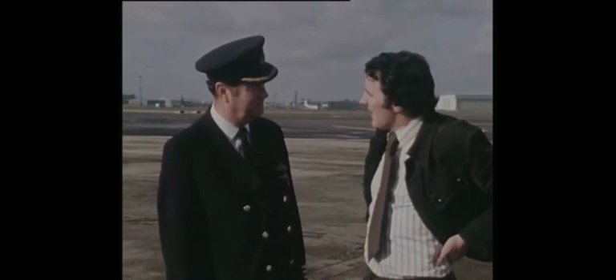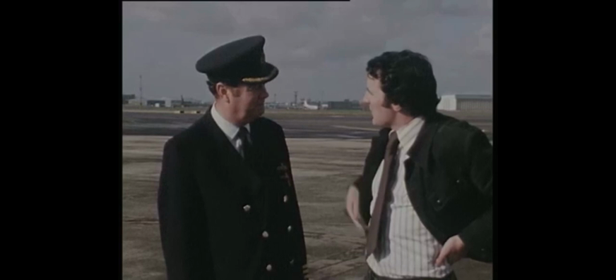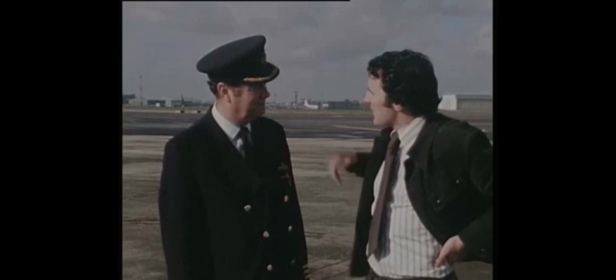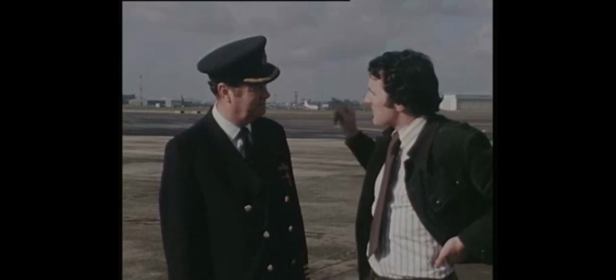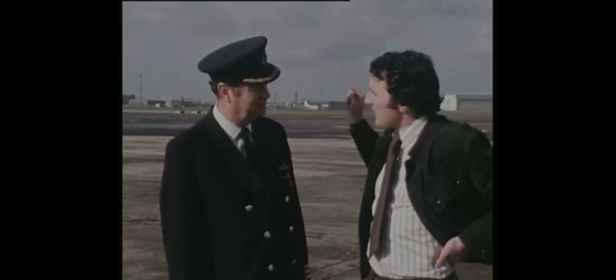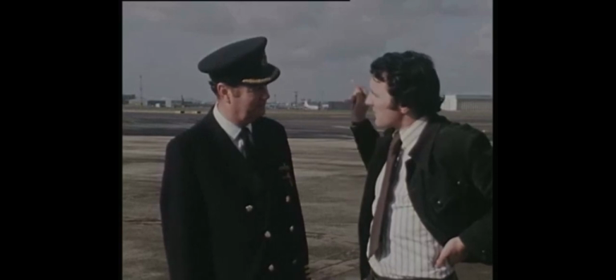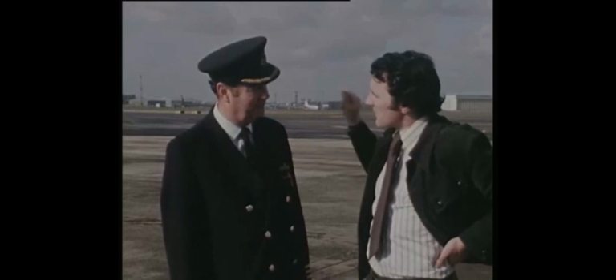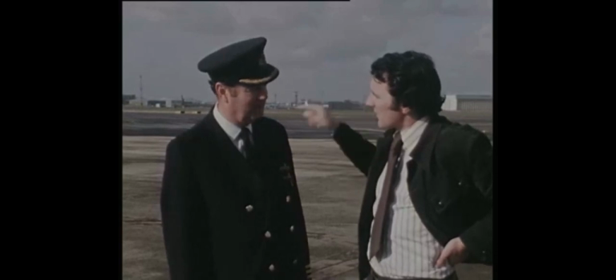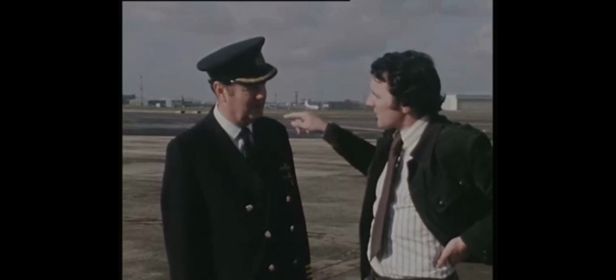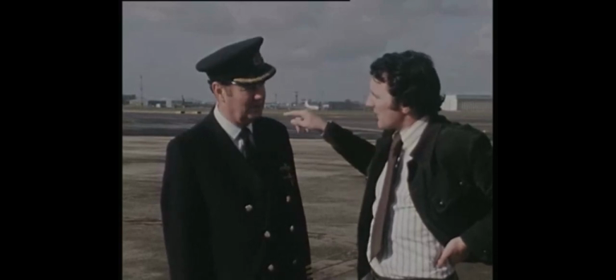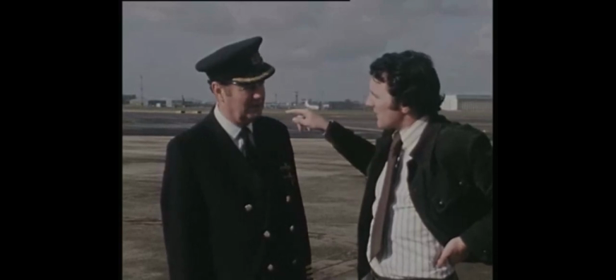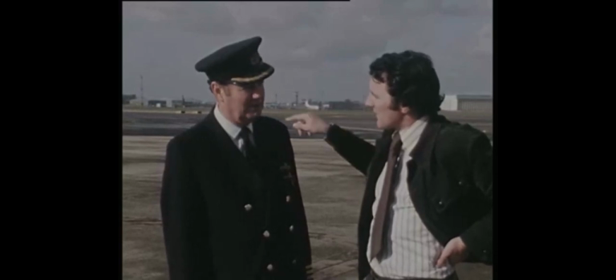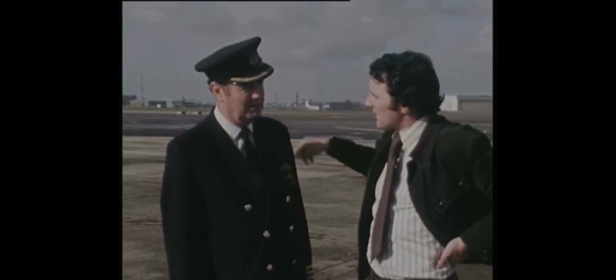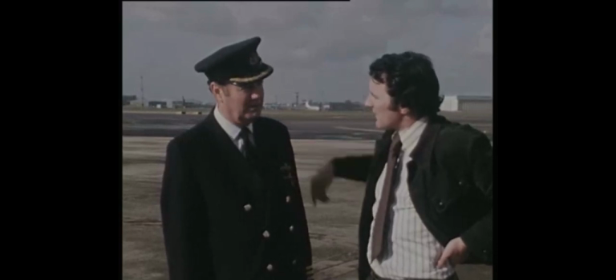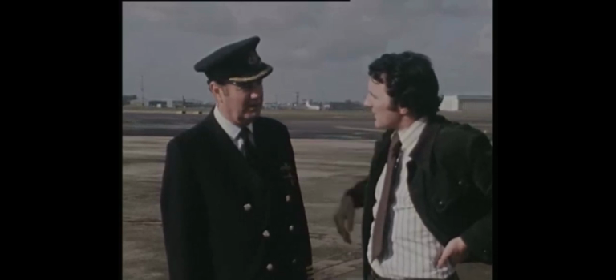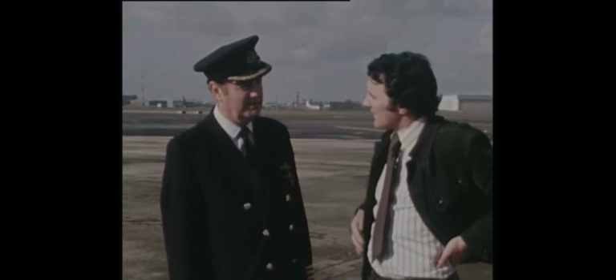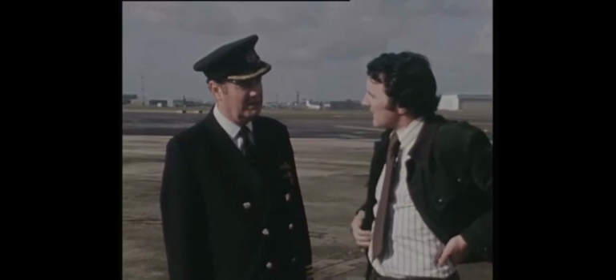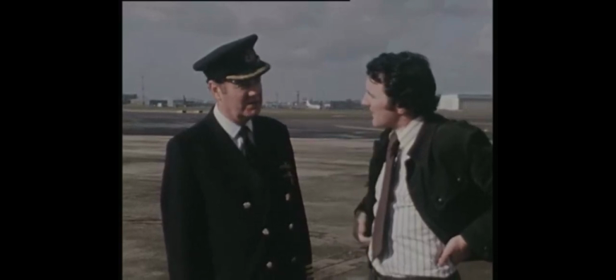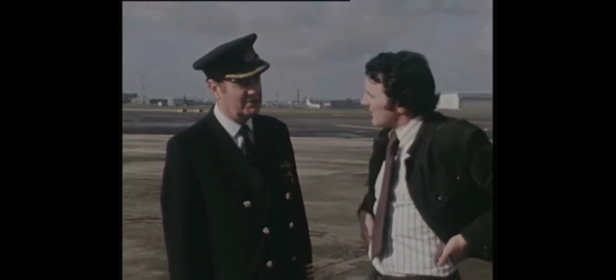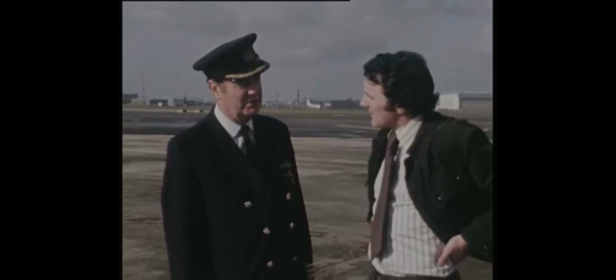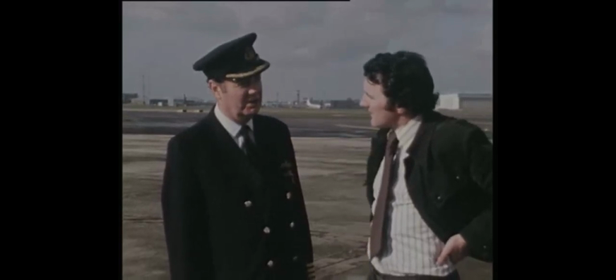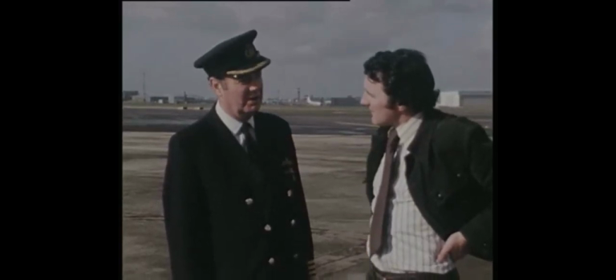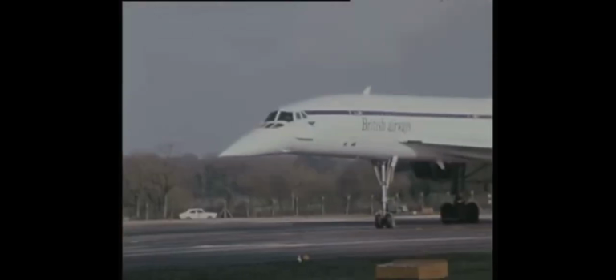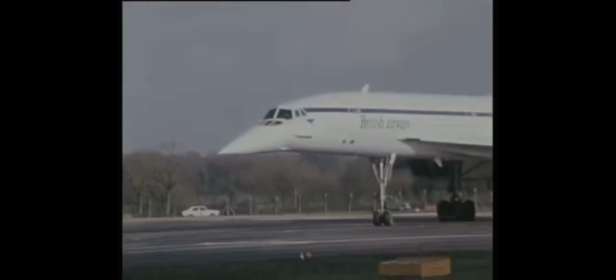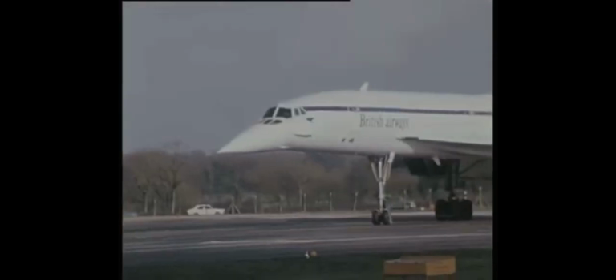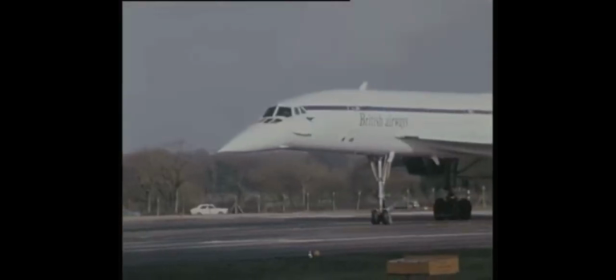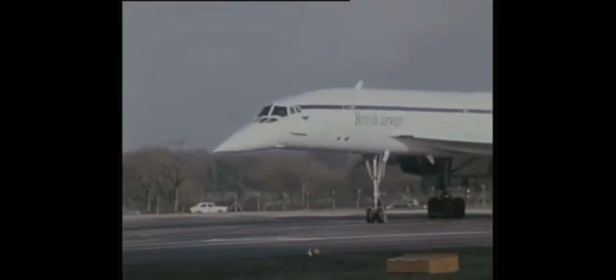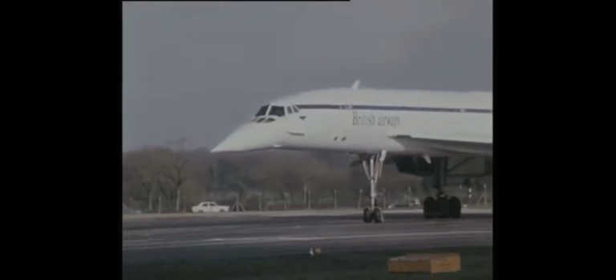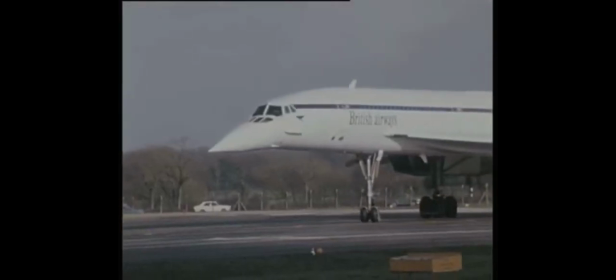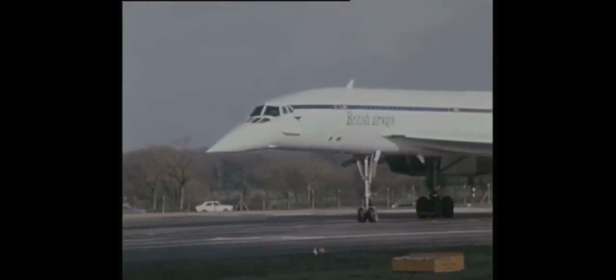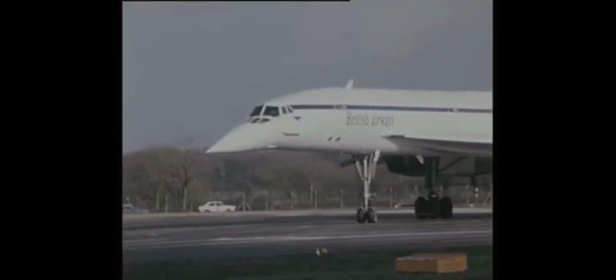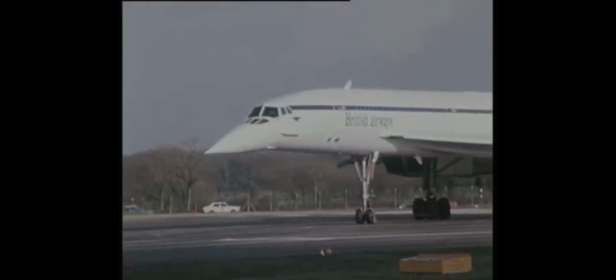What speed was he doing coming in there? He'd be touching down at about 117 miles an hour.